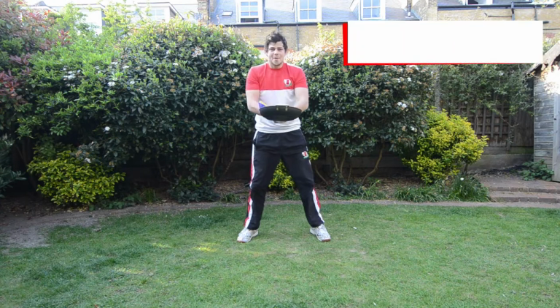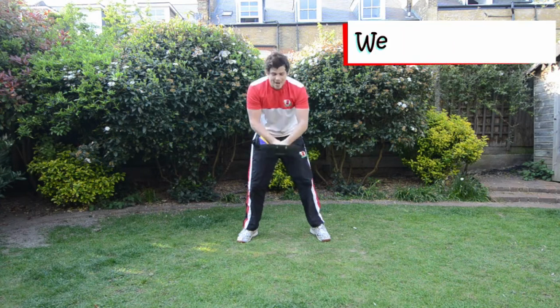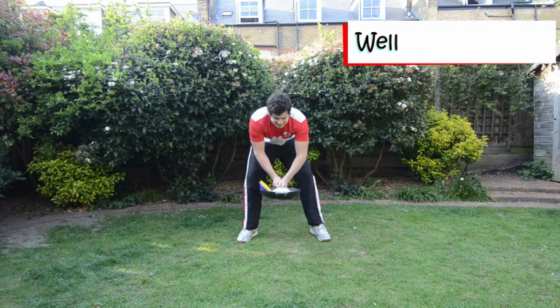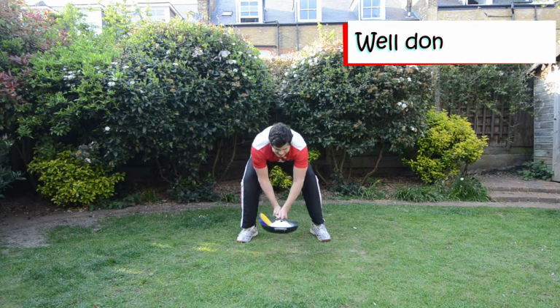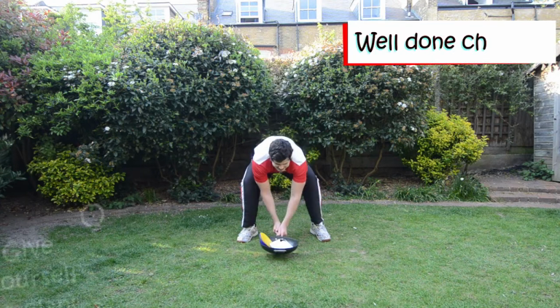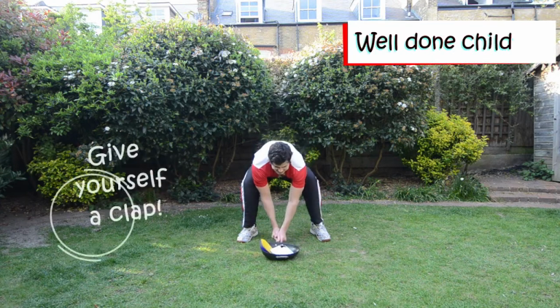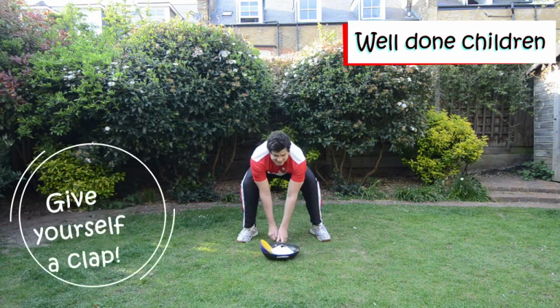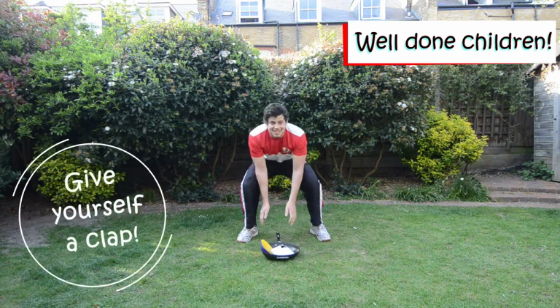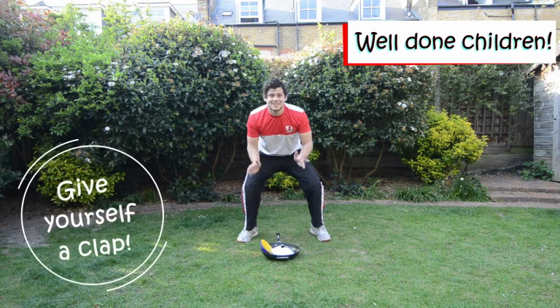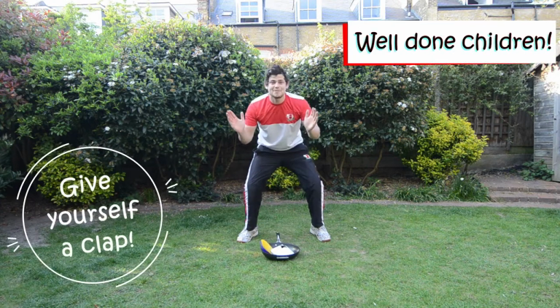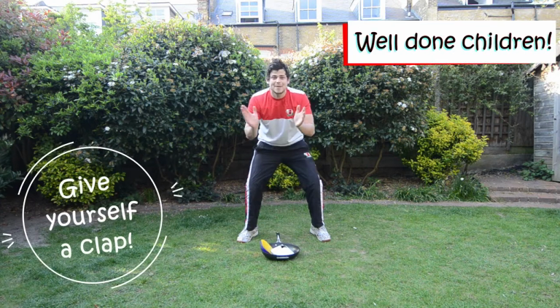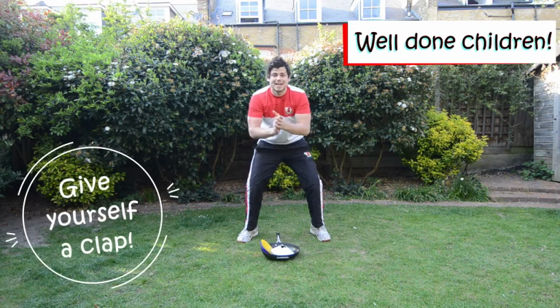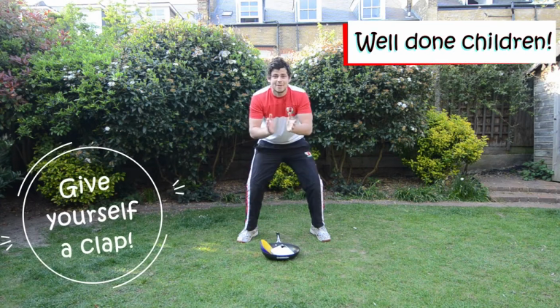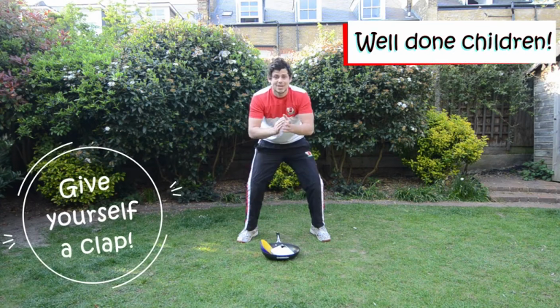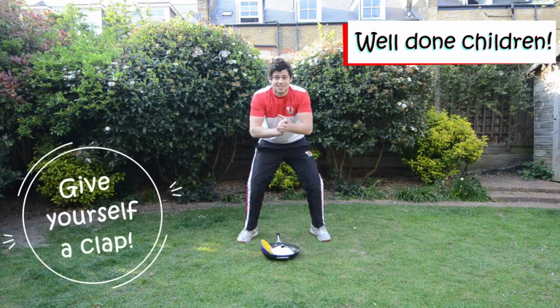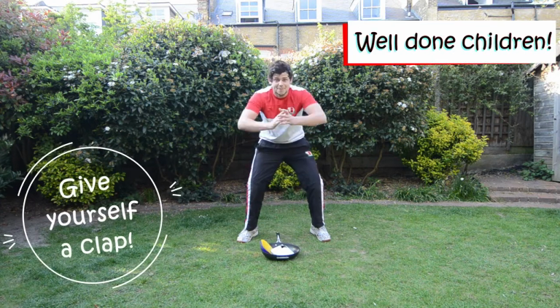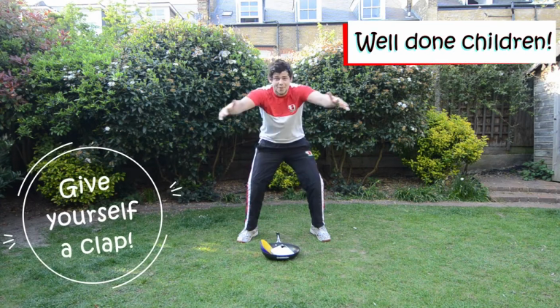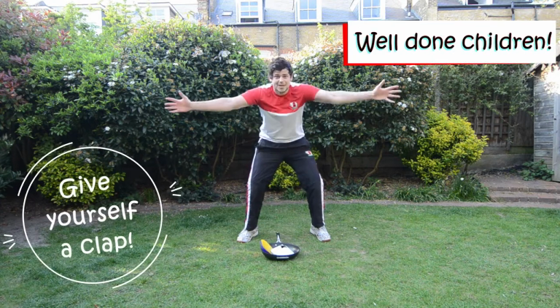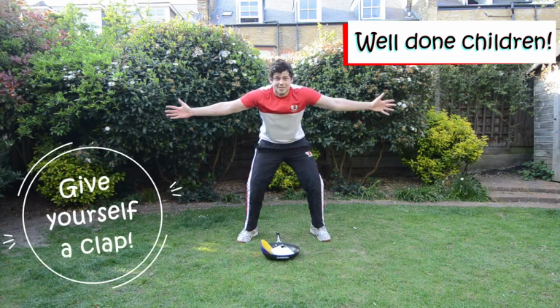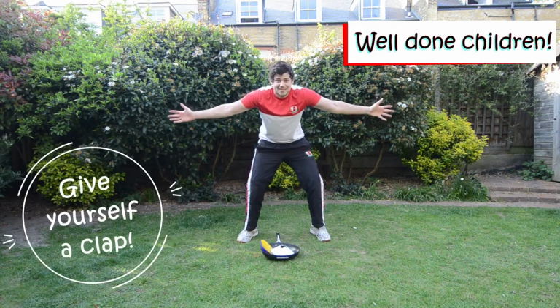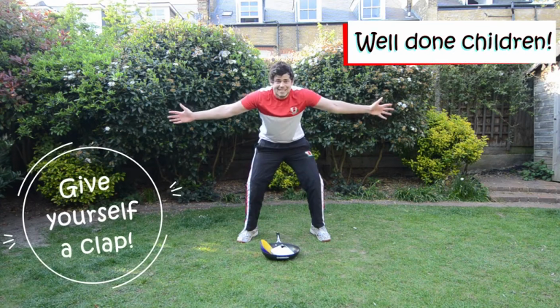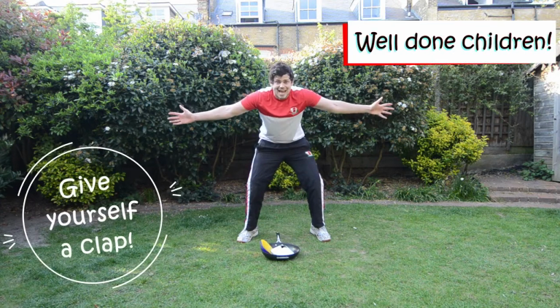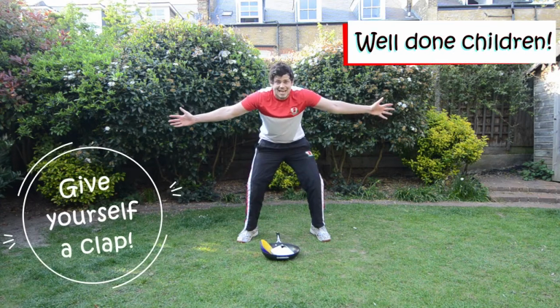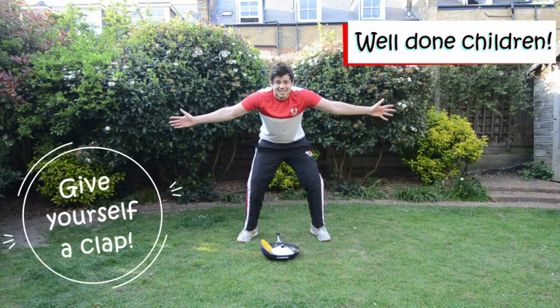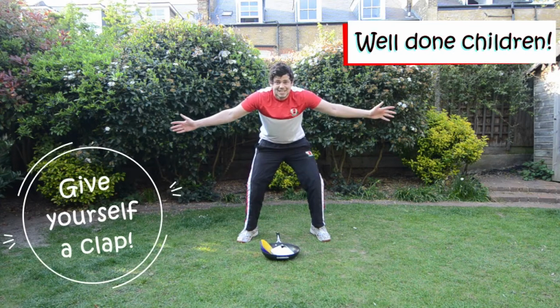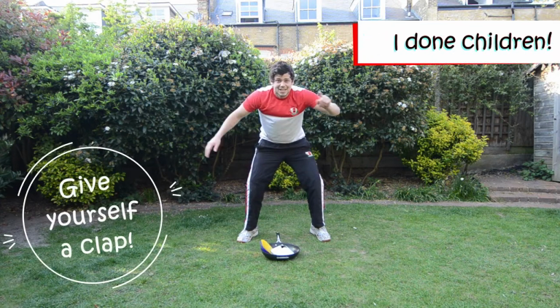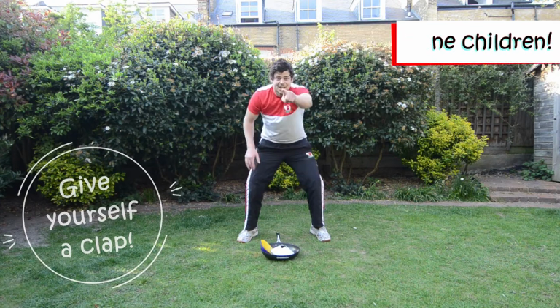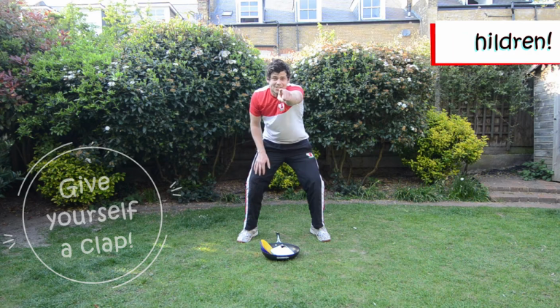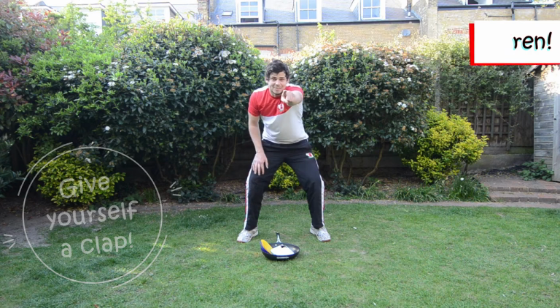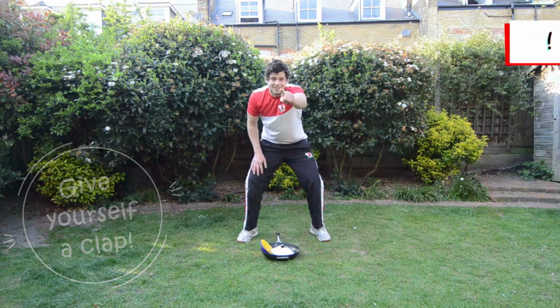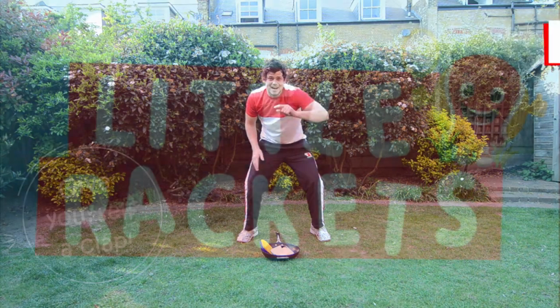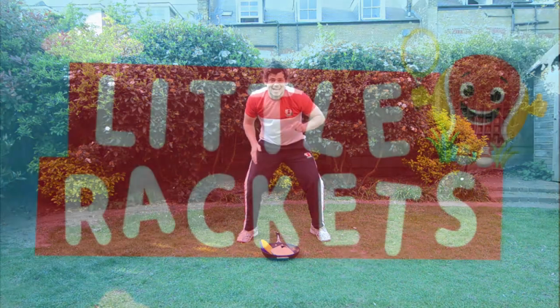Well done children. Give yourself a big clap. Cooked some food with Coach Harry today. Good job, Little Rackets.